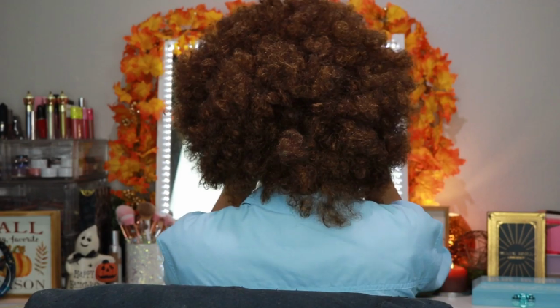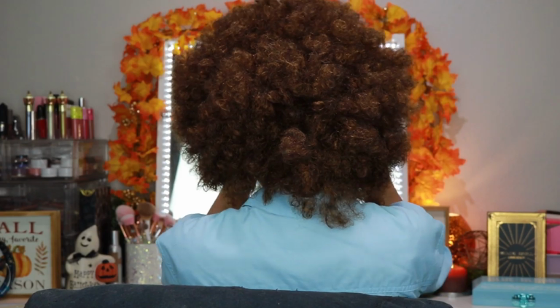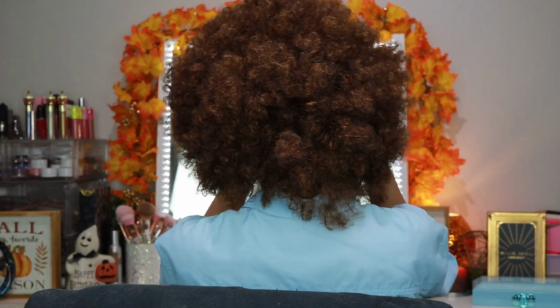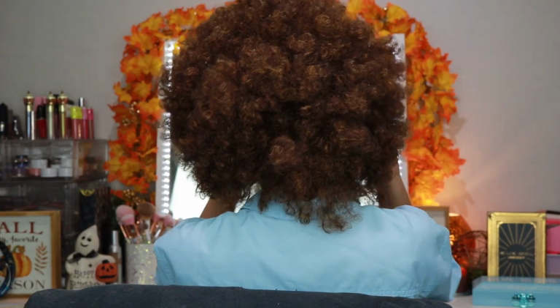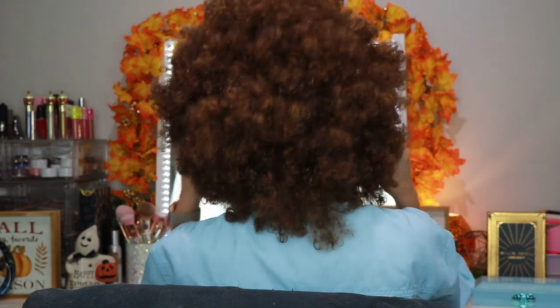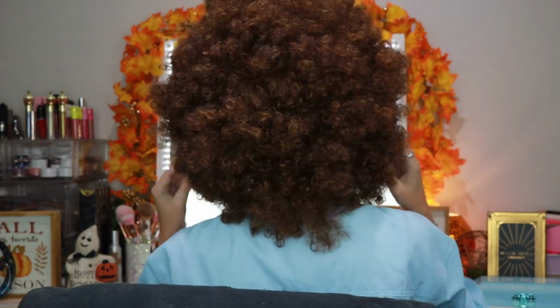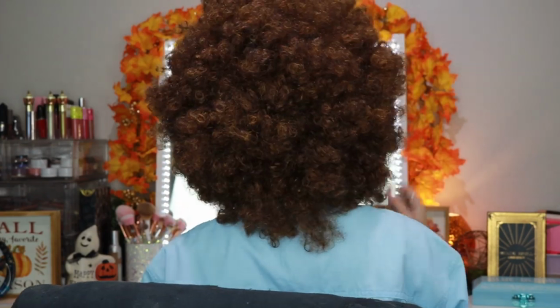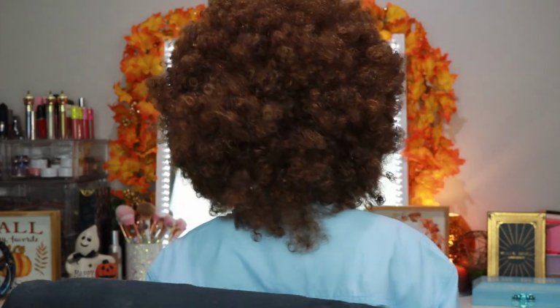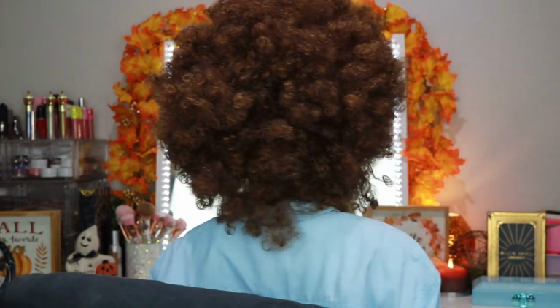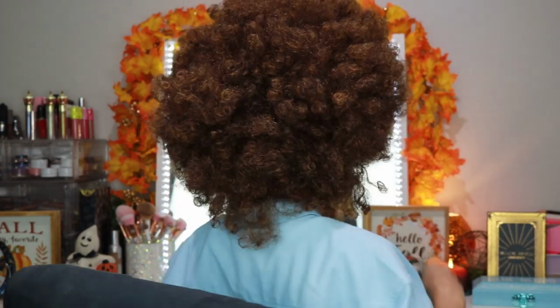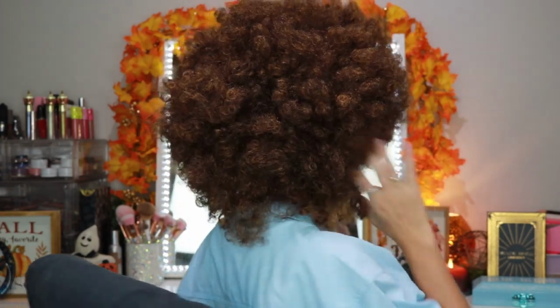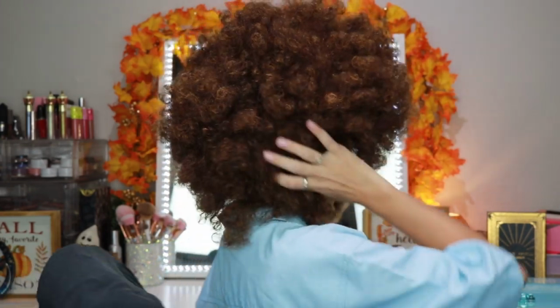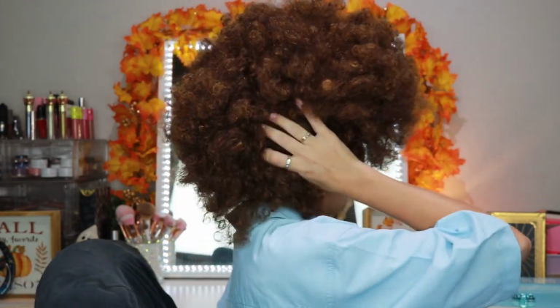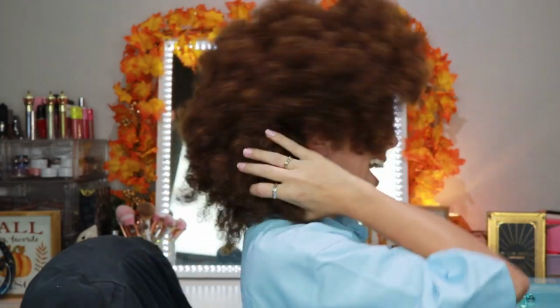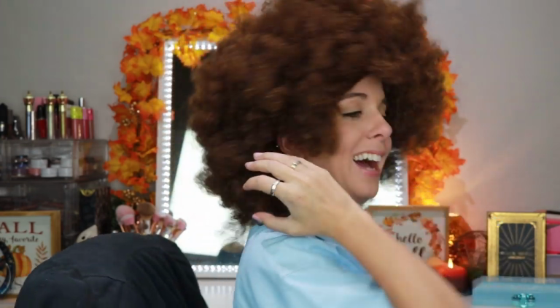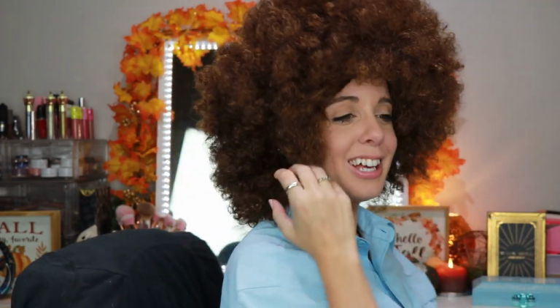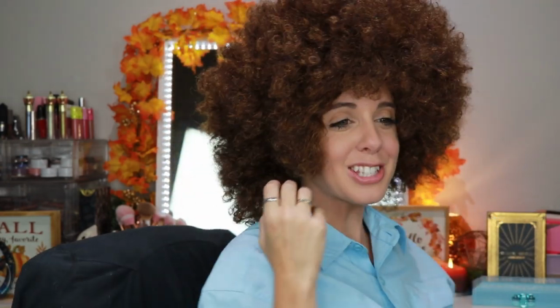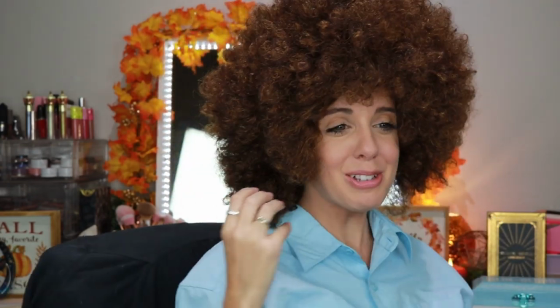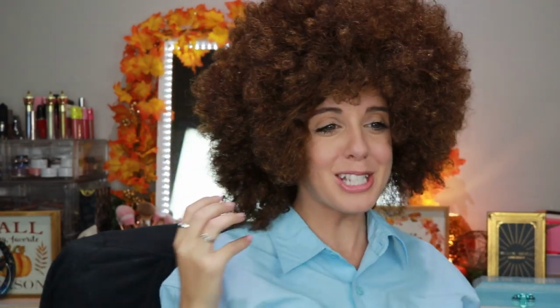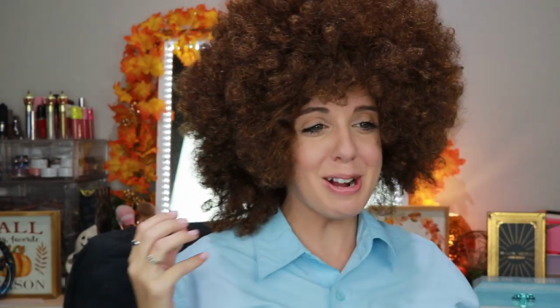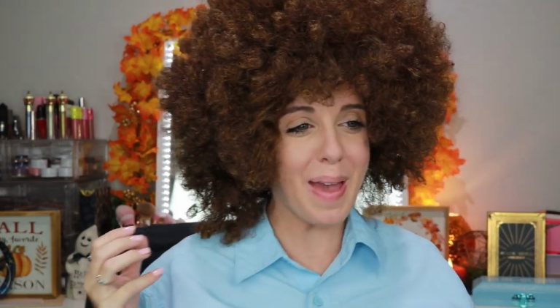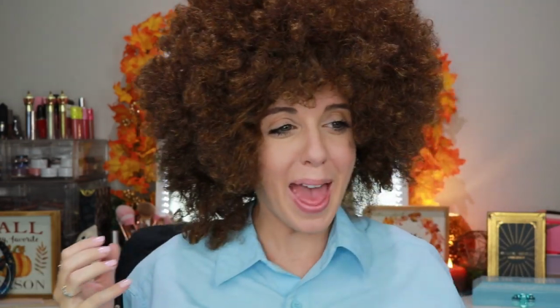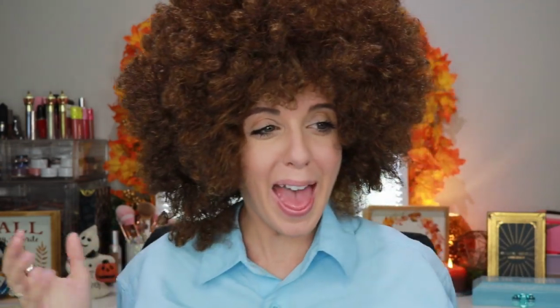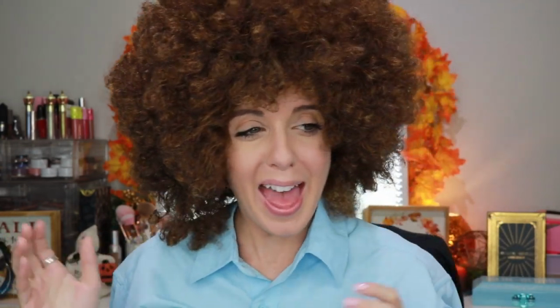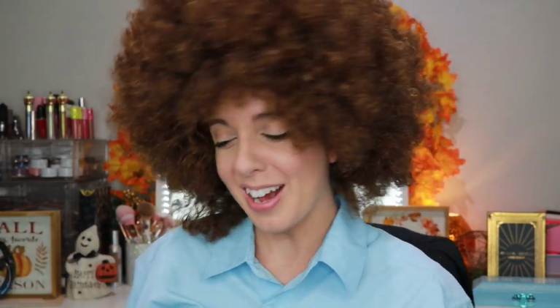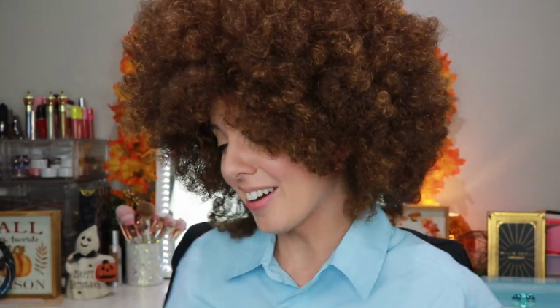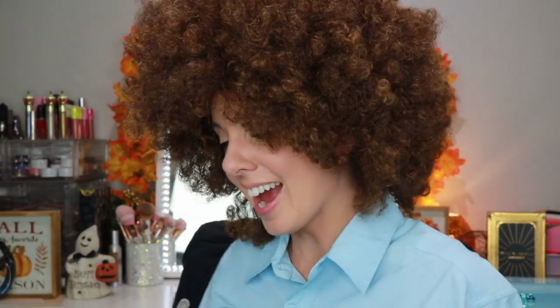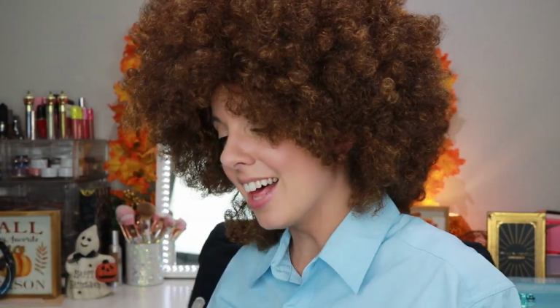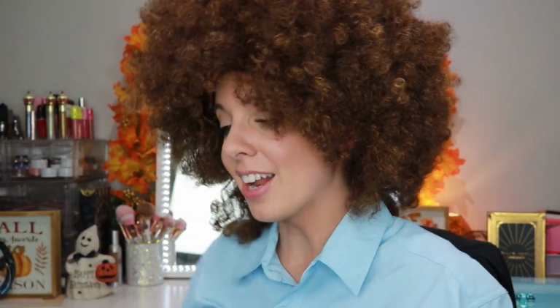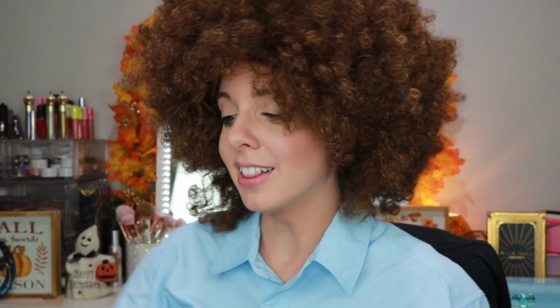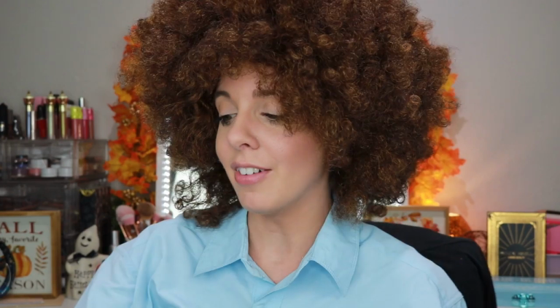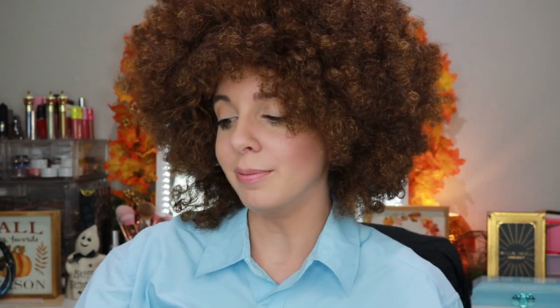I know I look so stupid — okay, I love it, I love it.